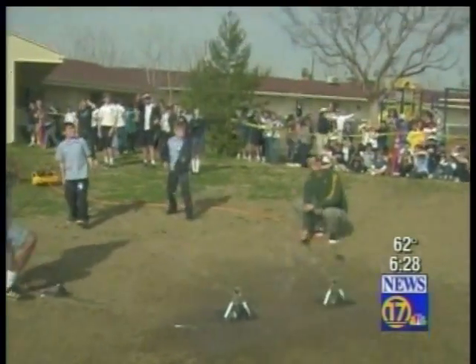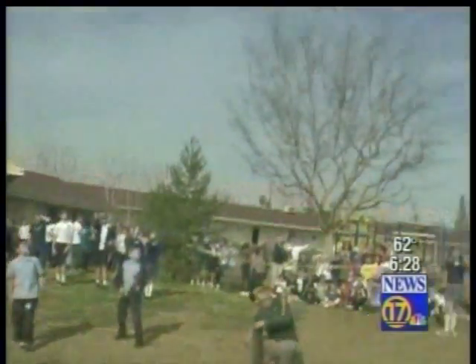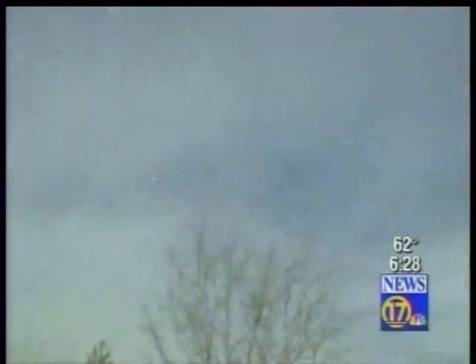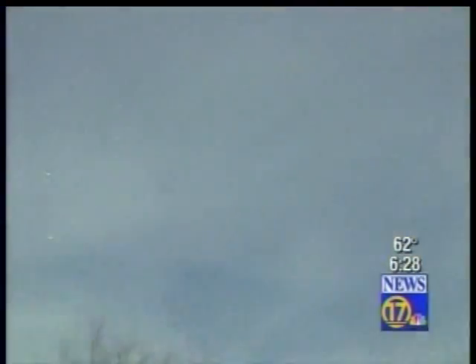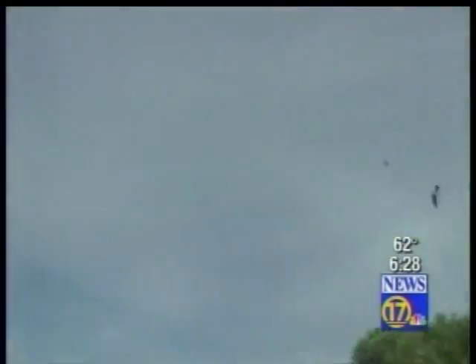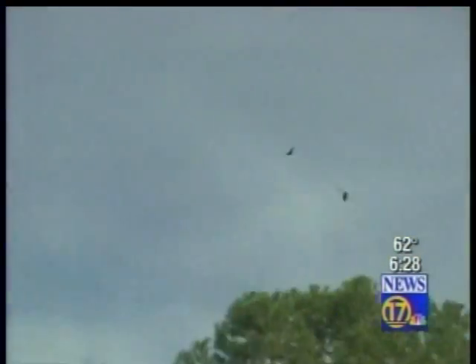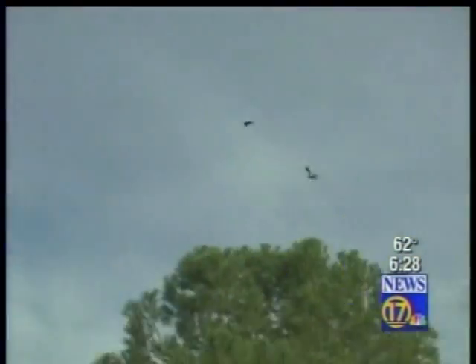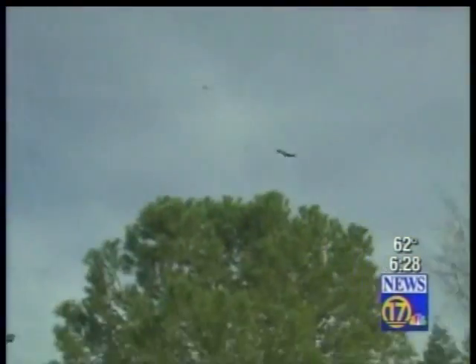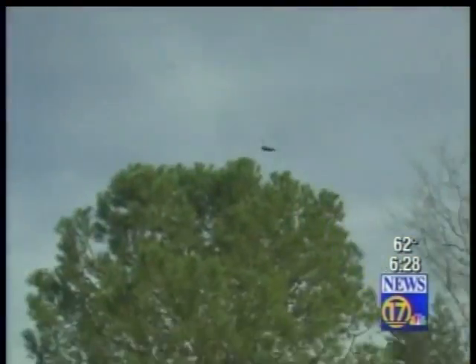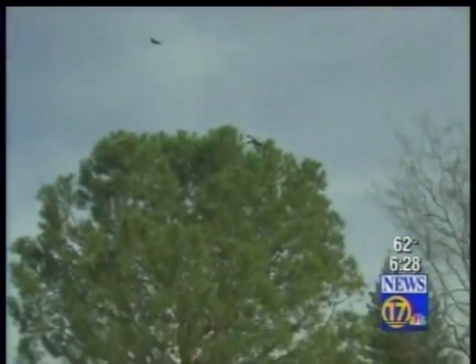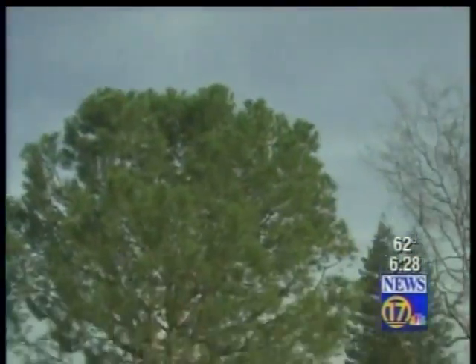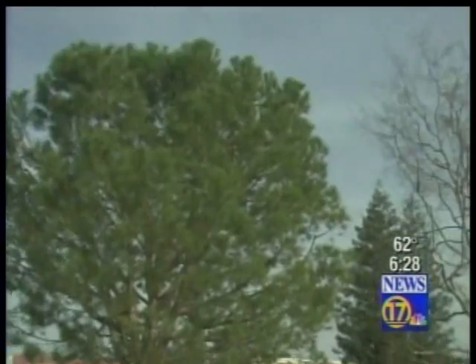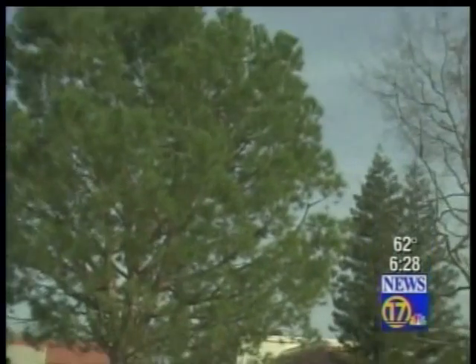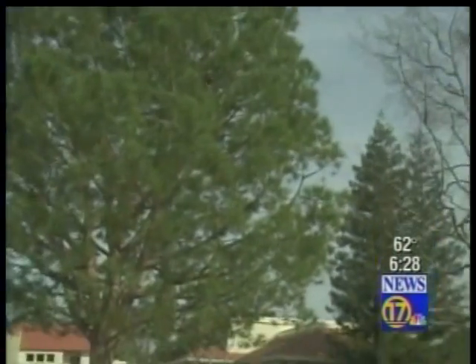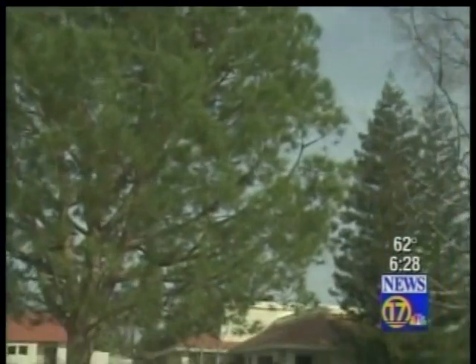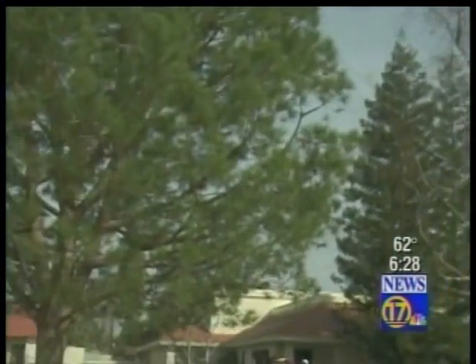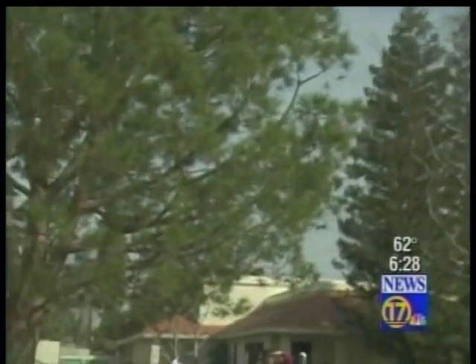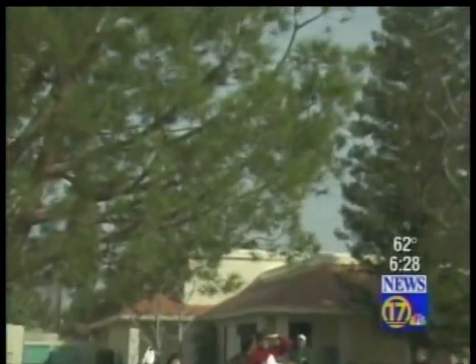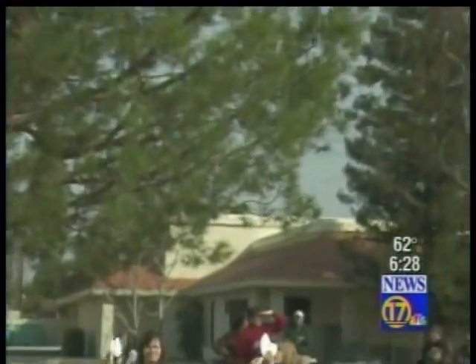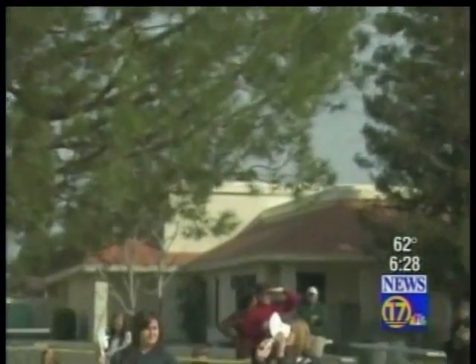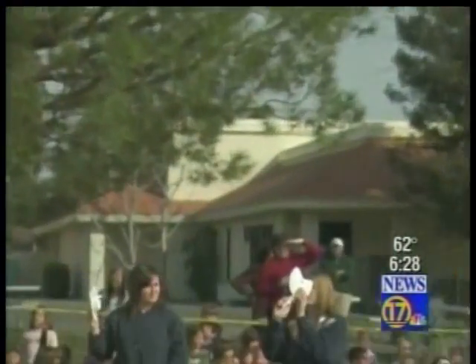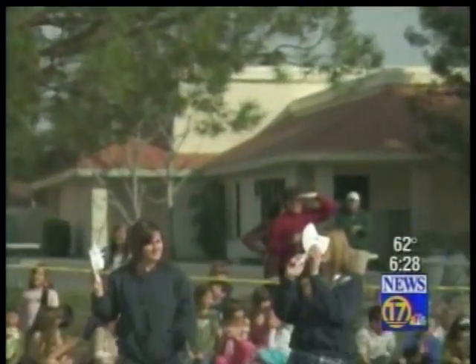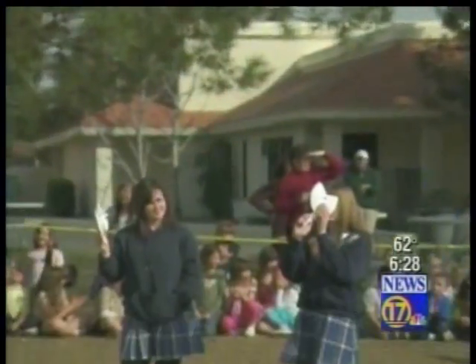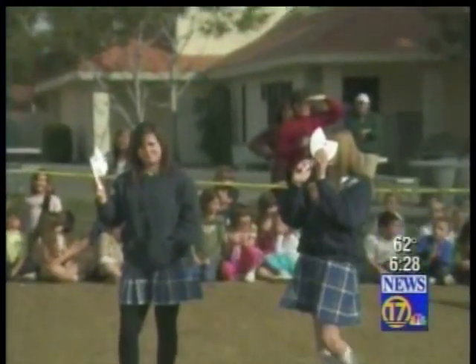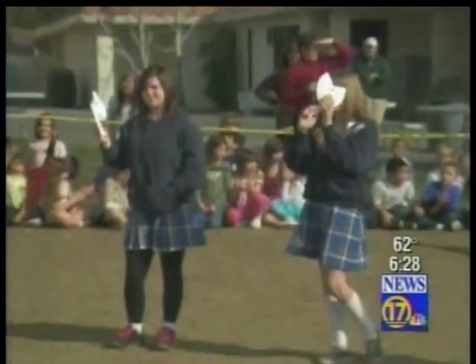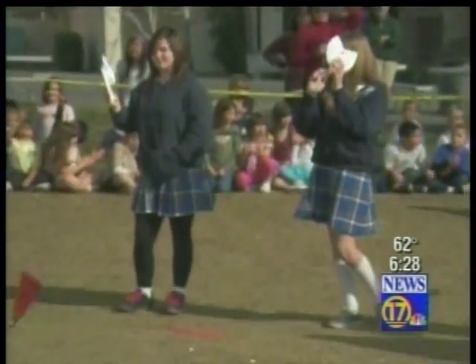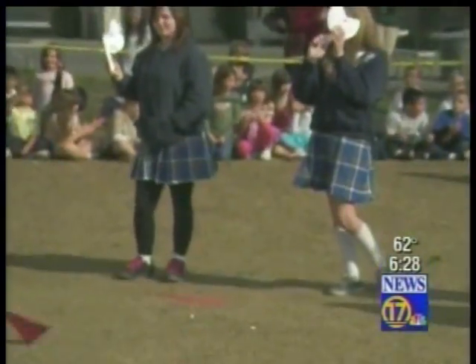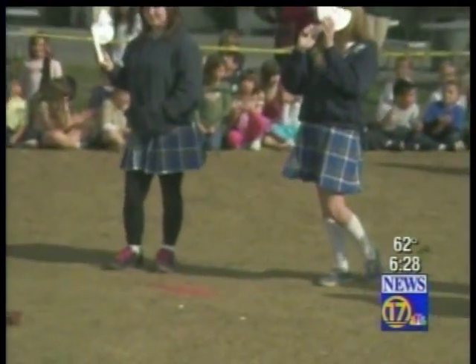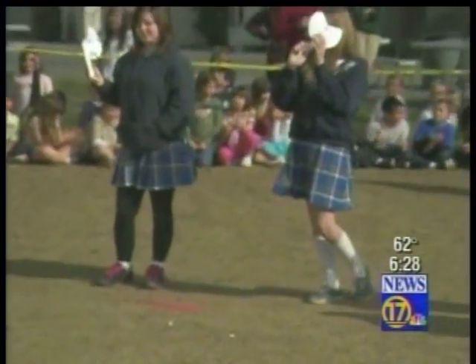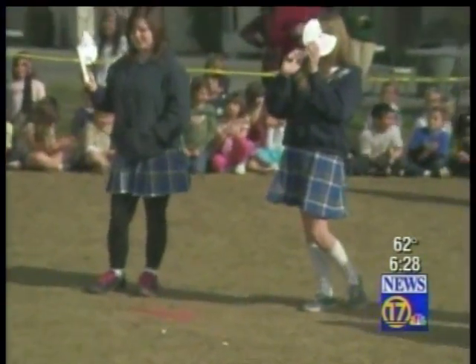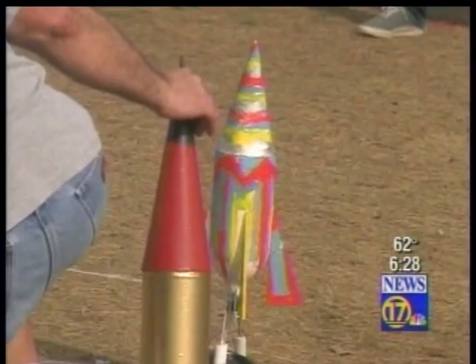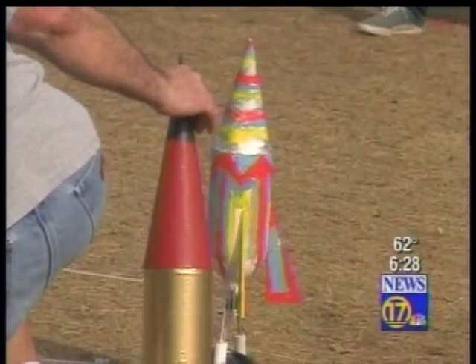Once it was time for liftoff, older students stepped in to help measure how high the rockets flew.